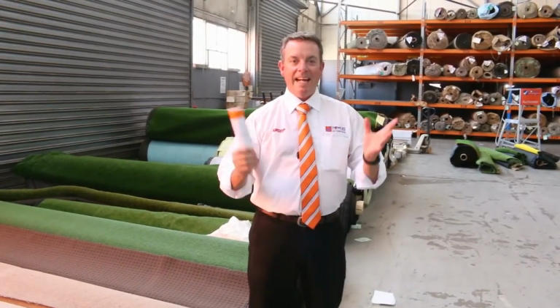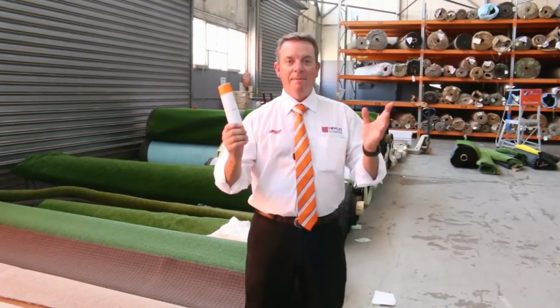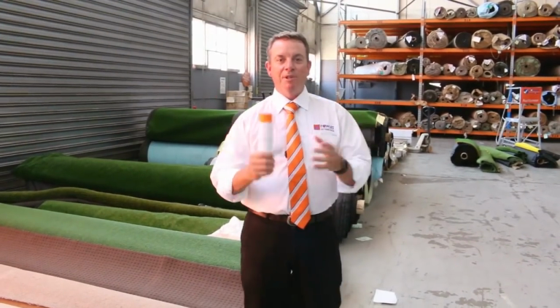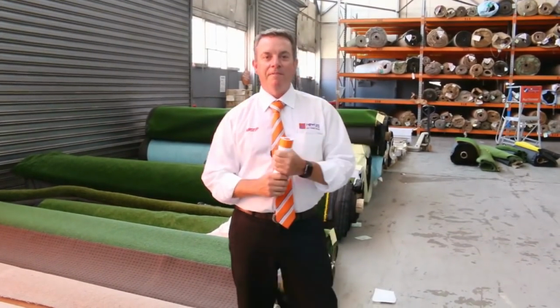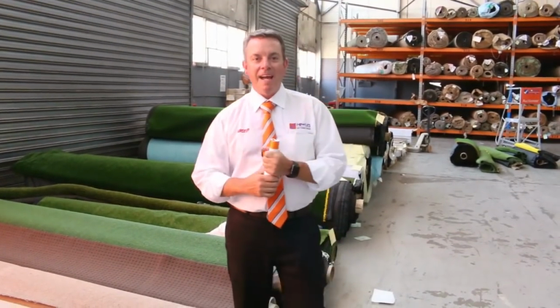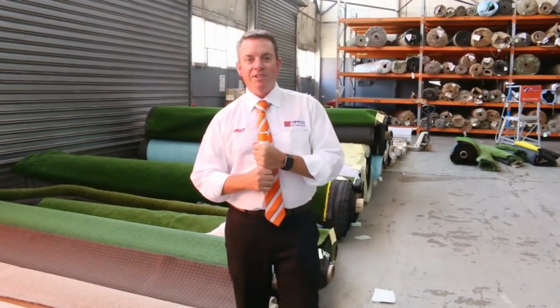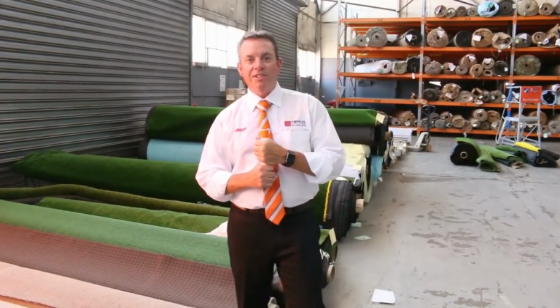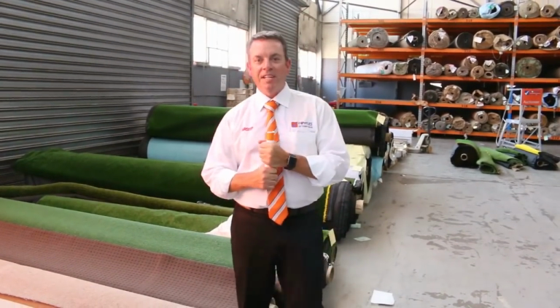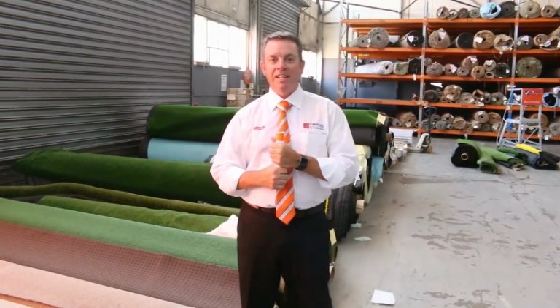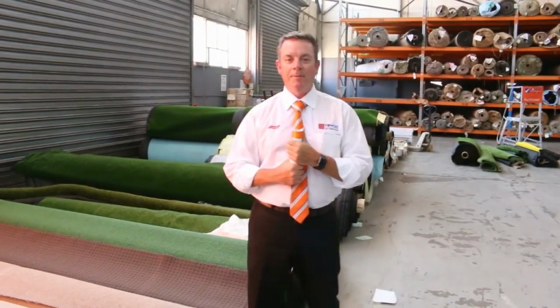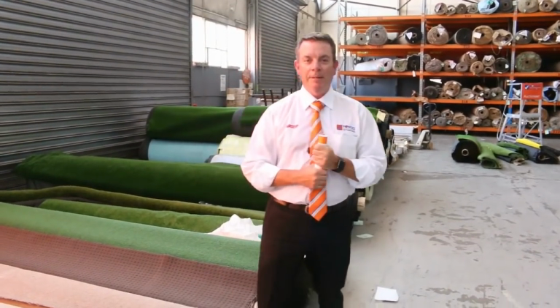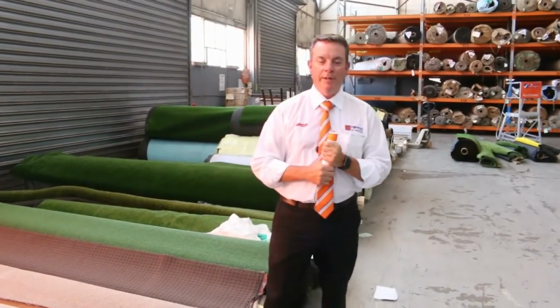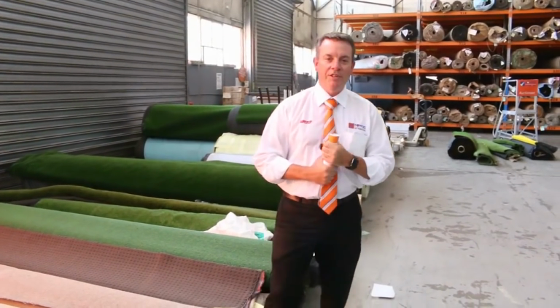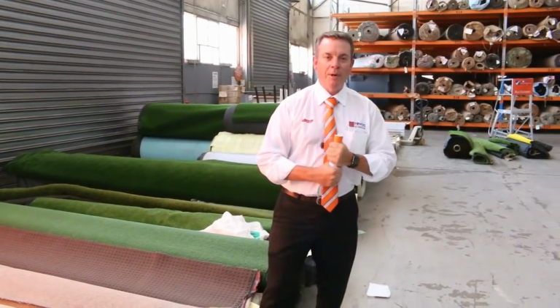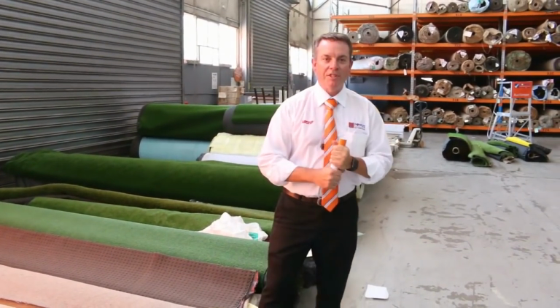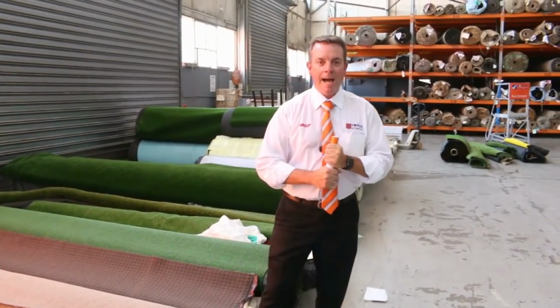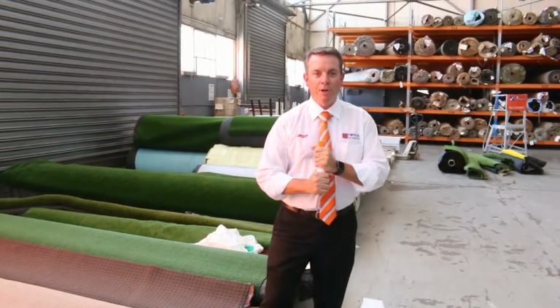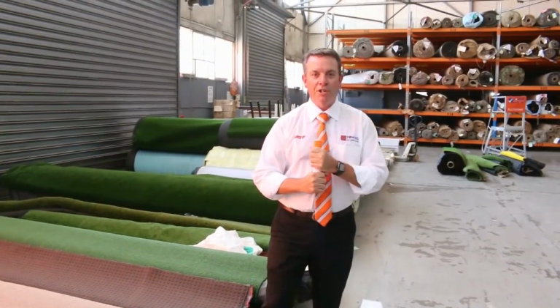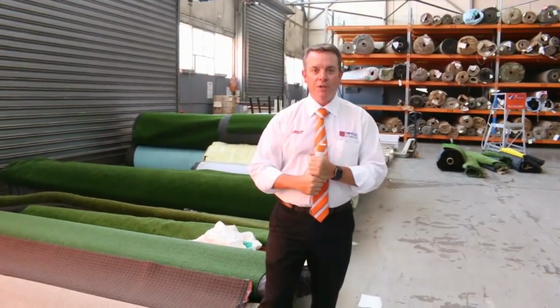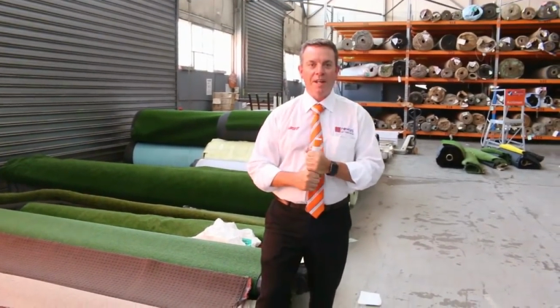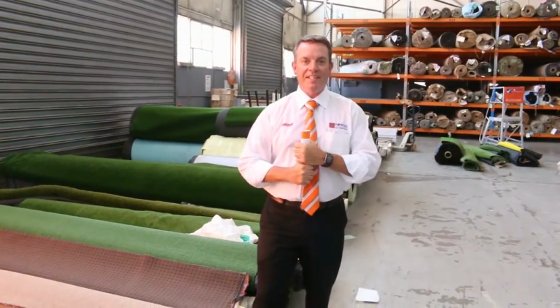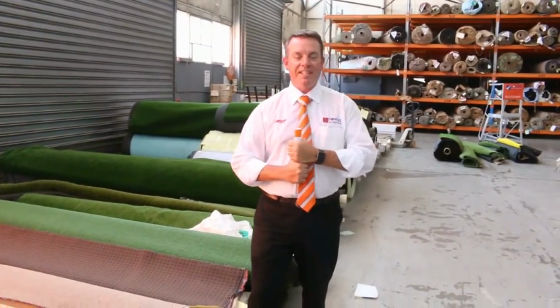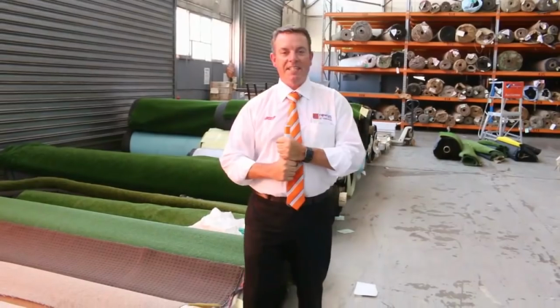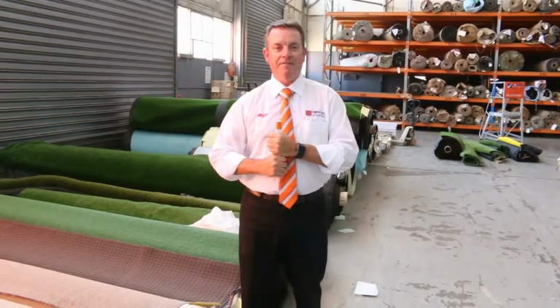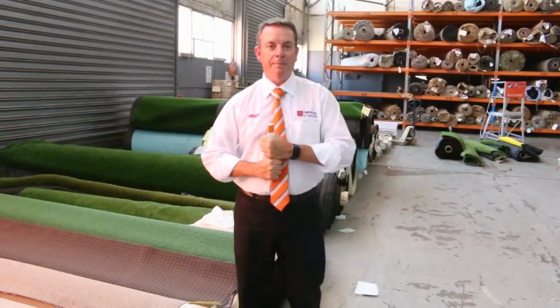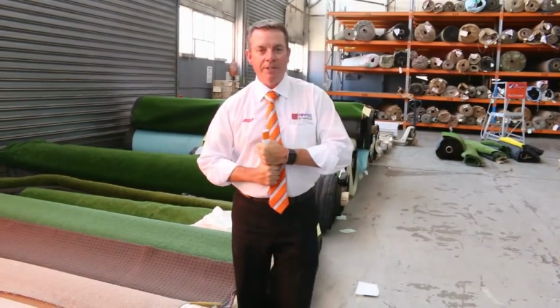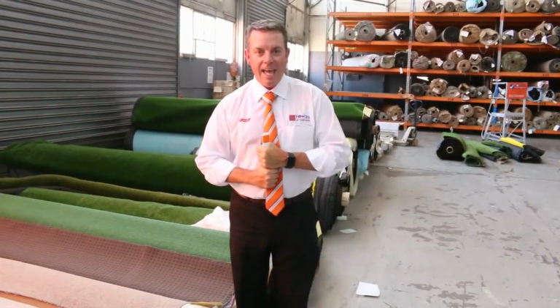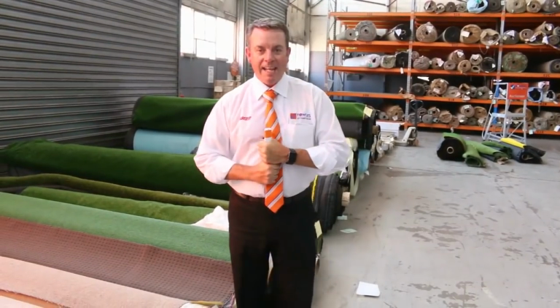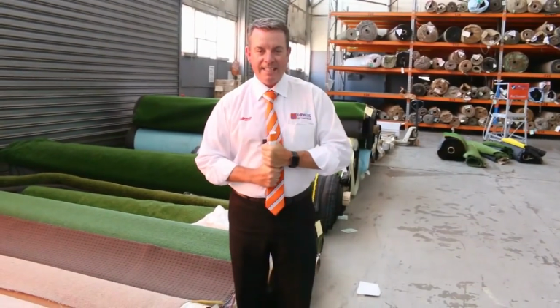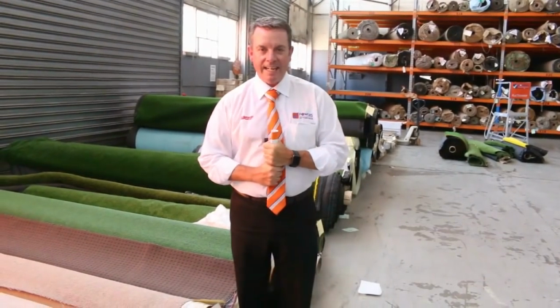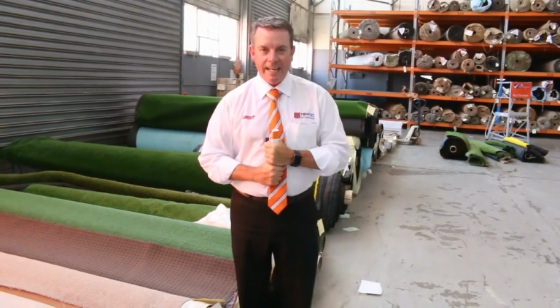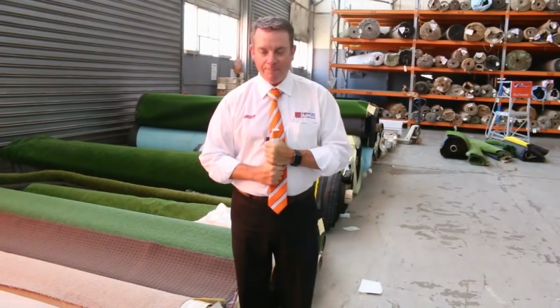G'day, I'm John from Fowles Auction and Sales. I'm here to preview tomorrow's carpet auction. It's Wednesday the 6th of February at 10am.